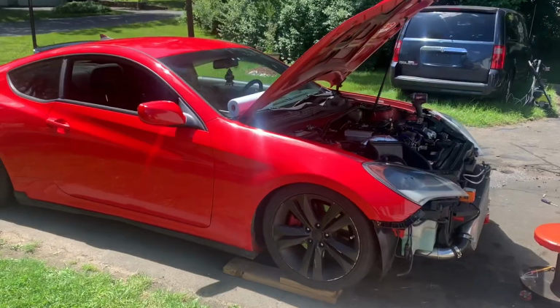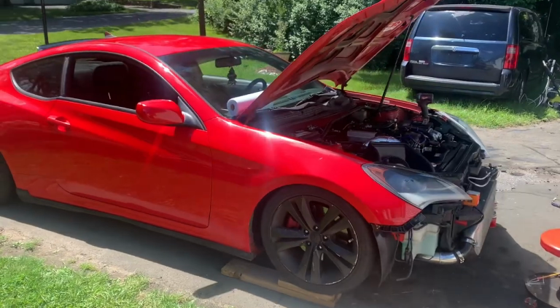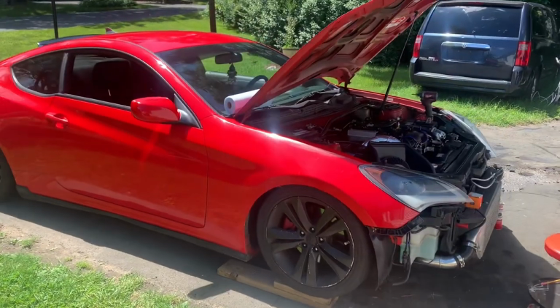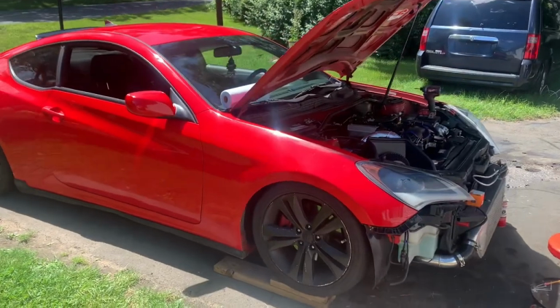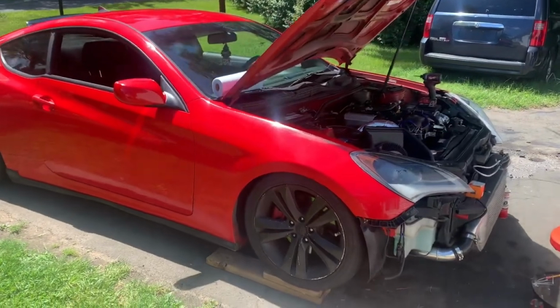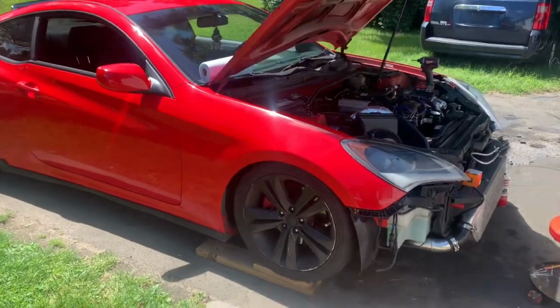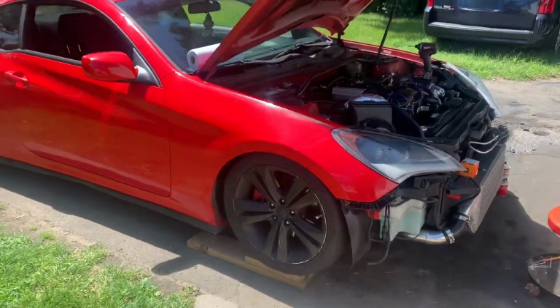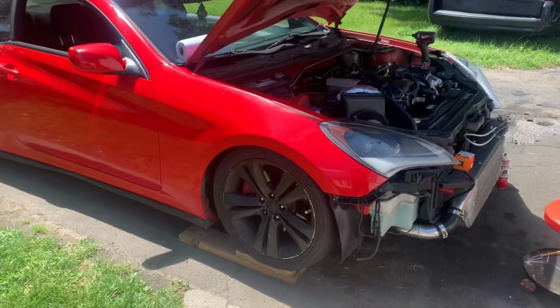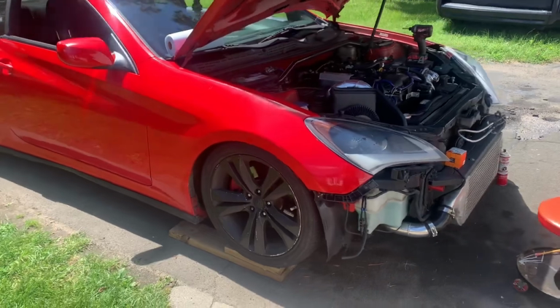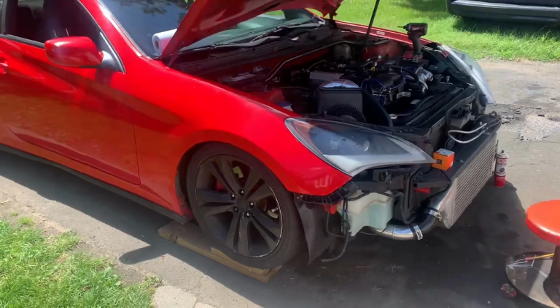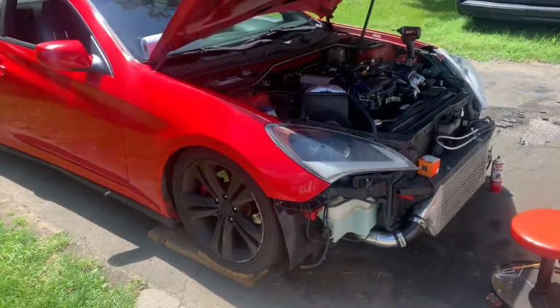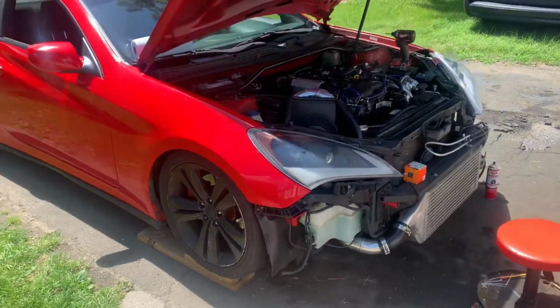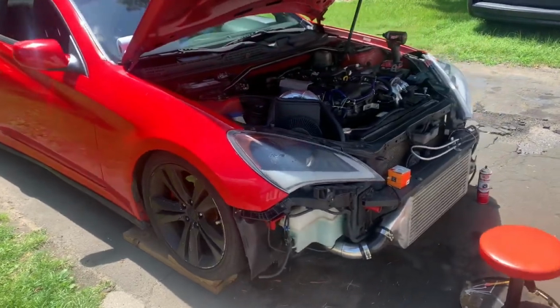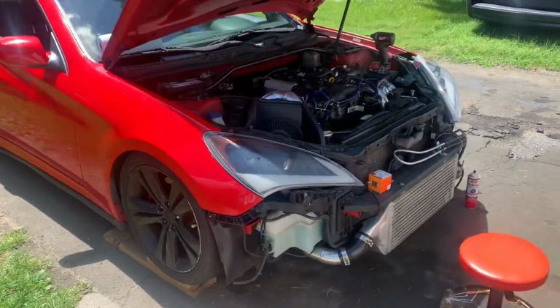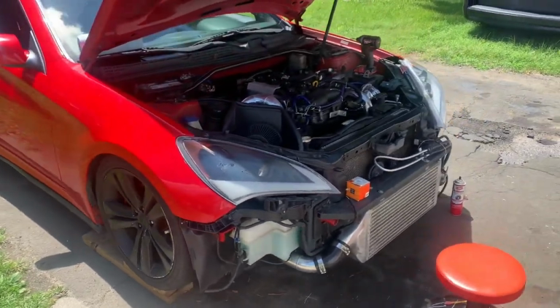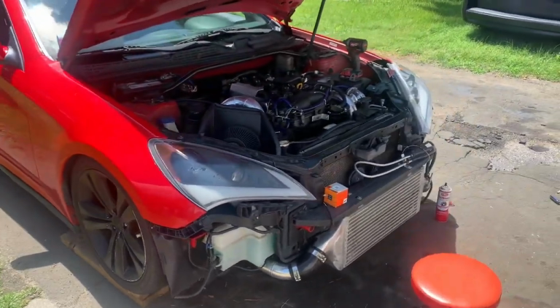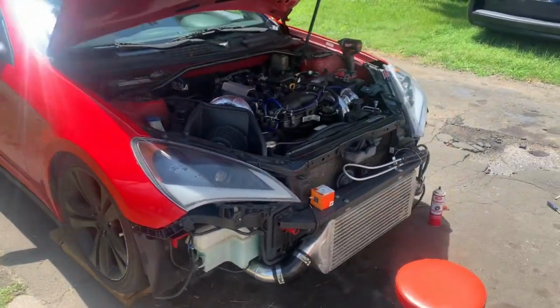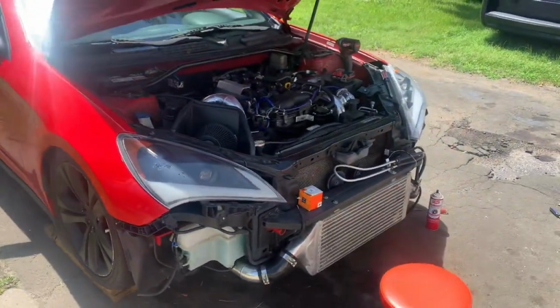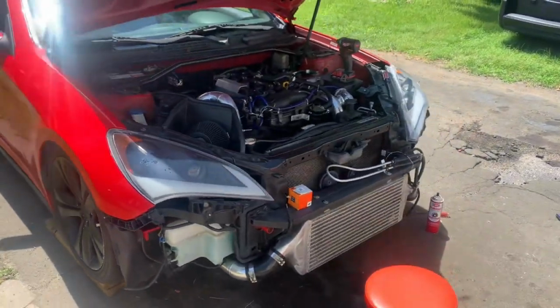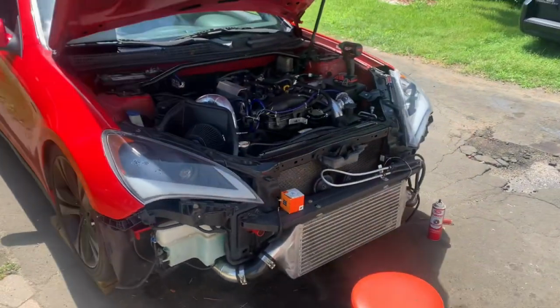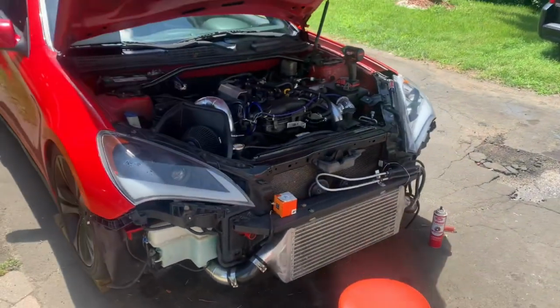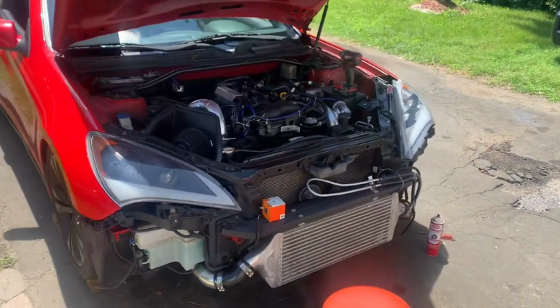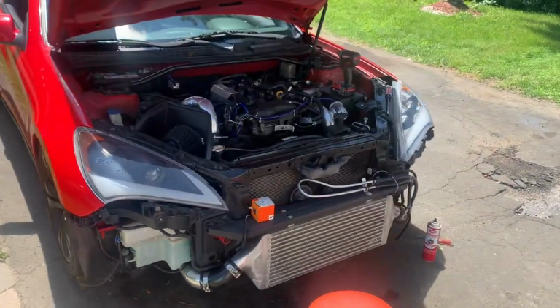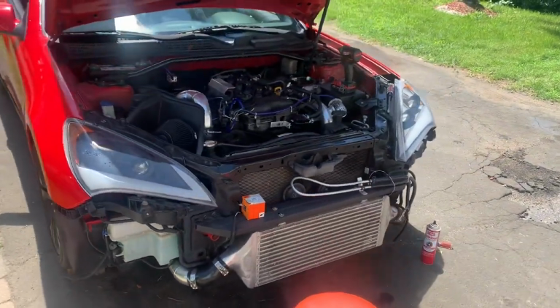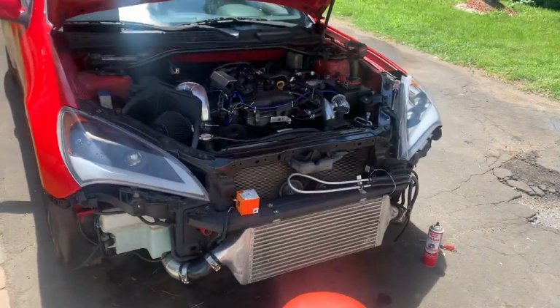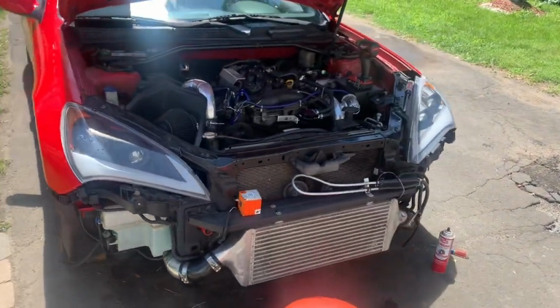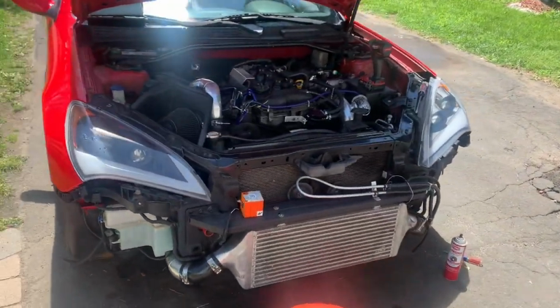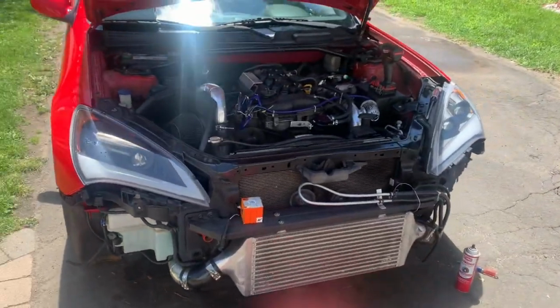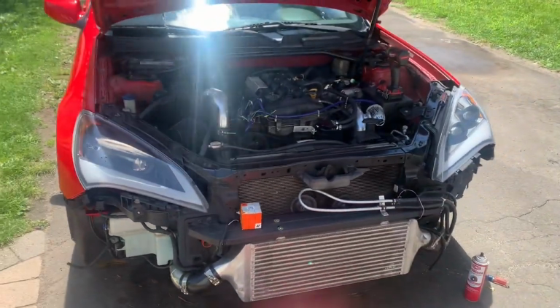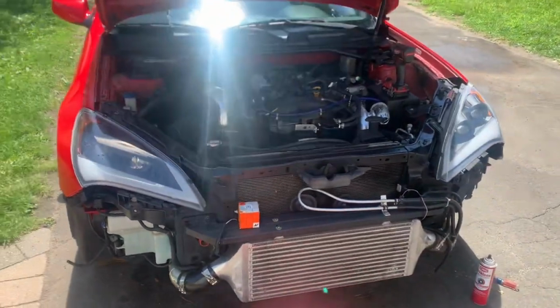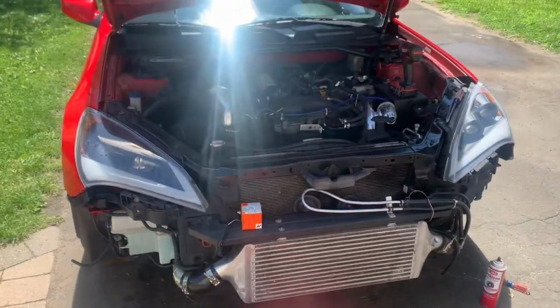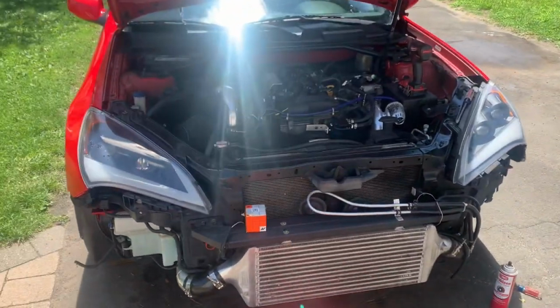Alright, what's going on YouTube? So today in this video, we're going to be replacing my thermostat.